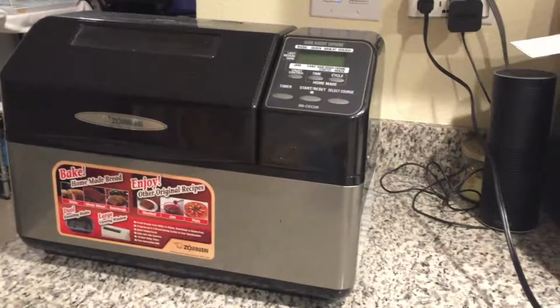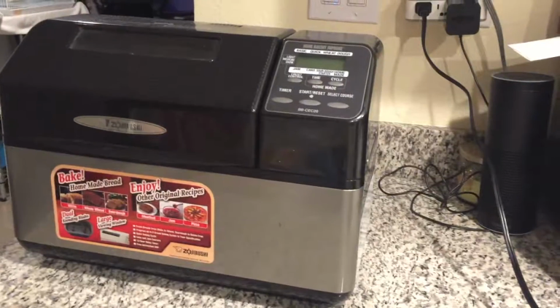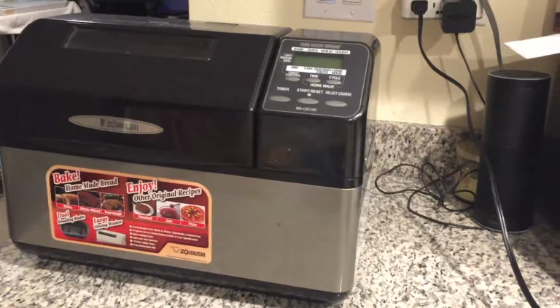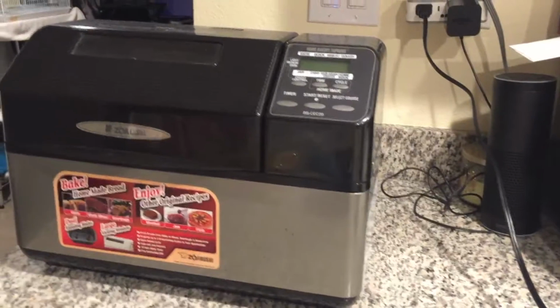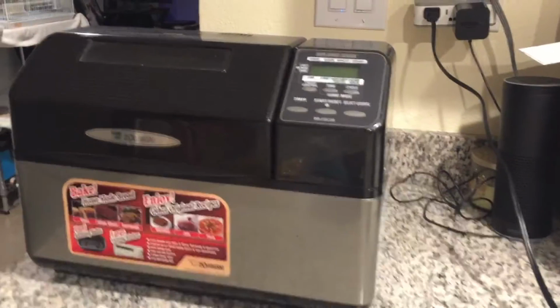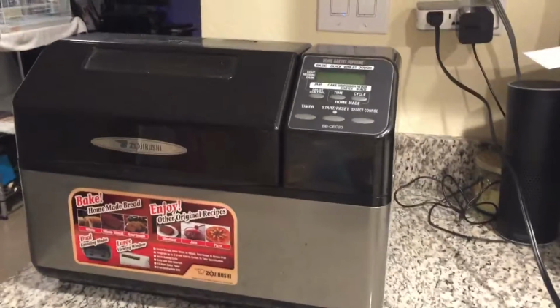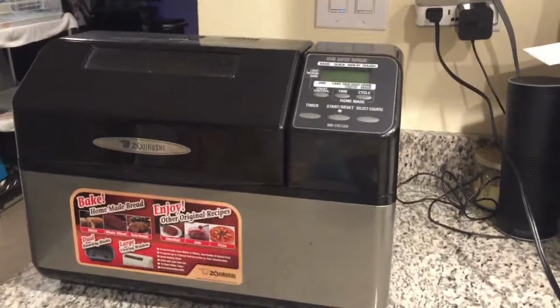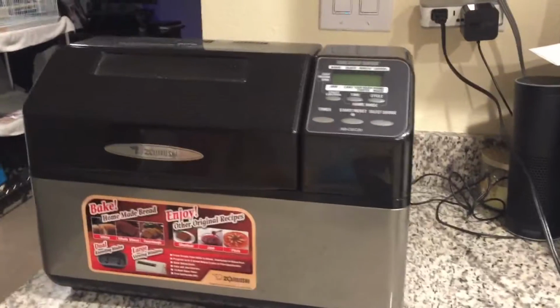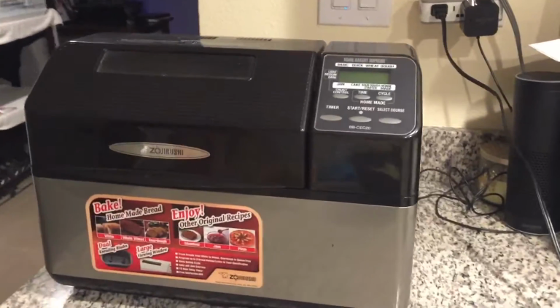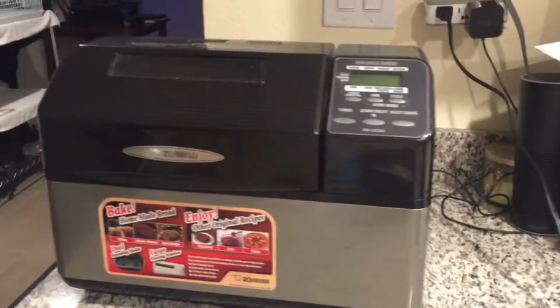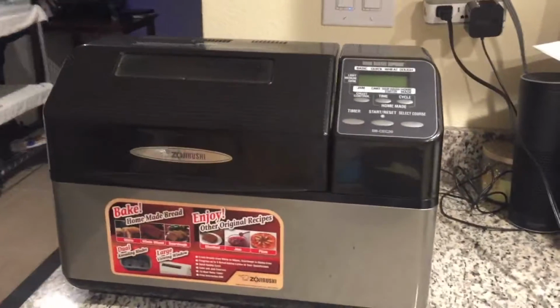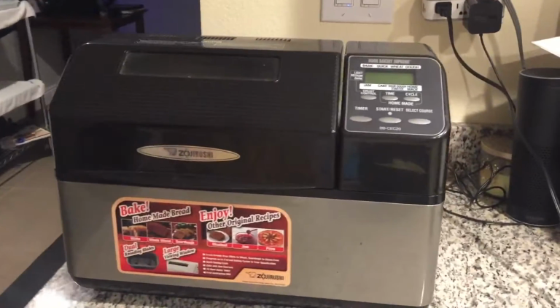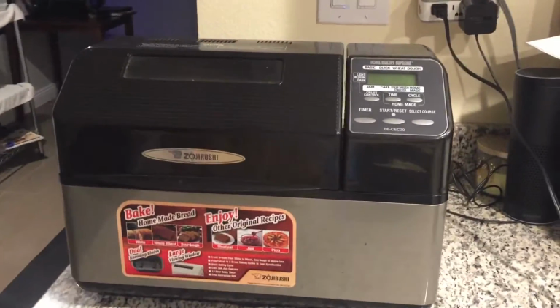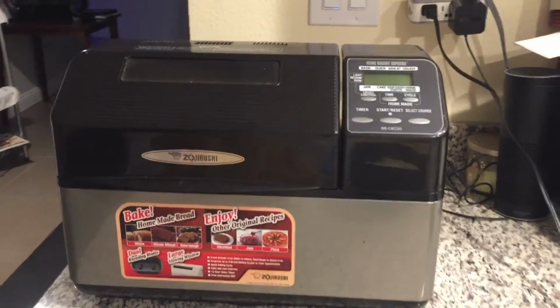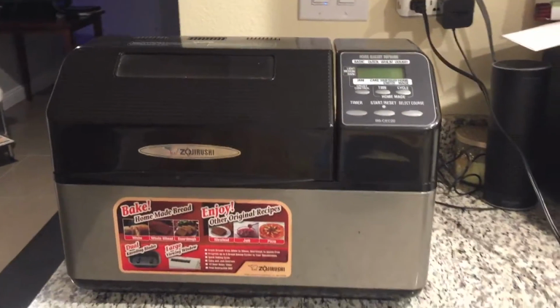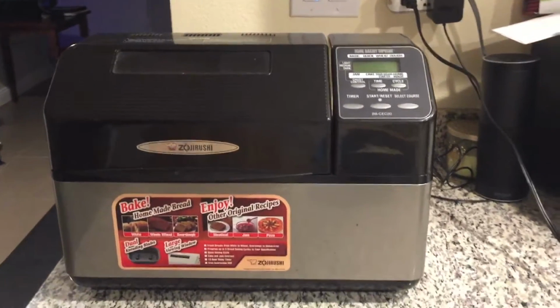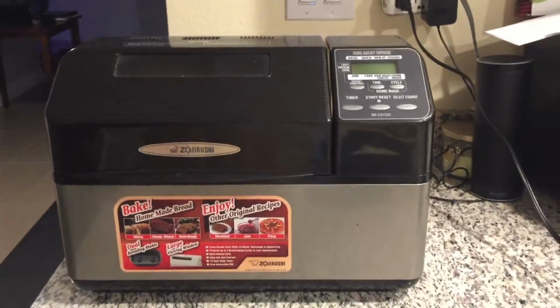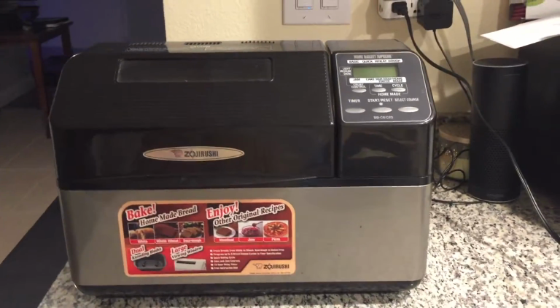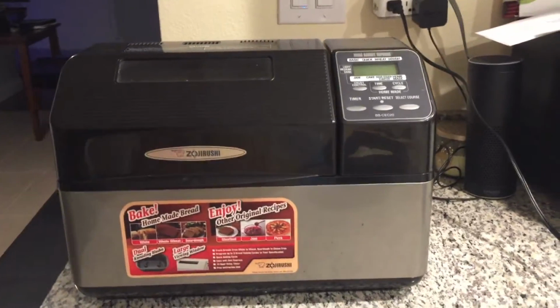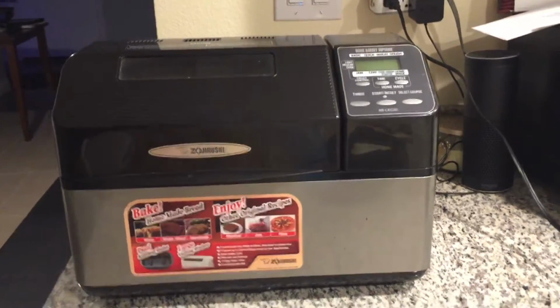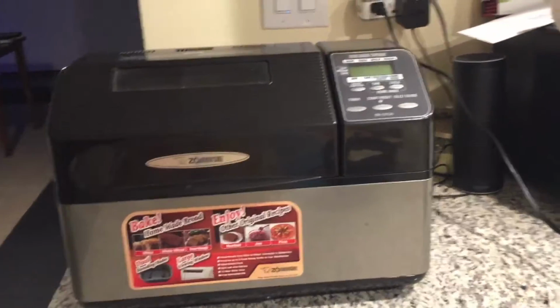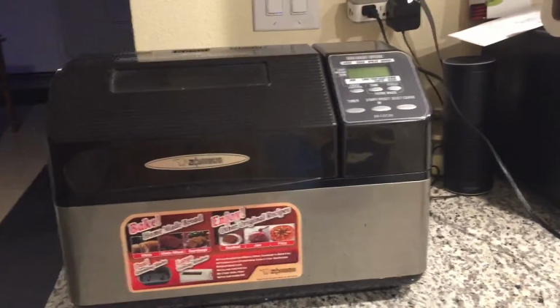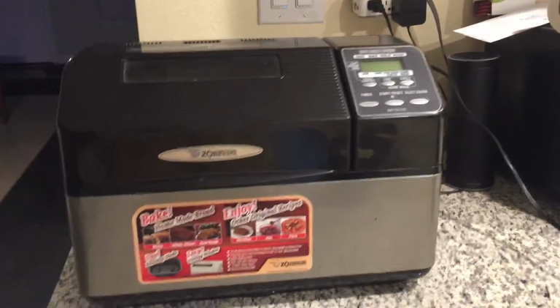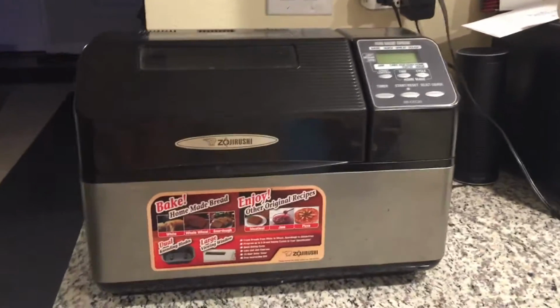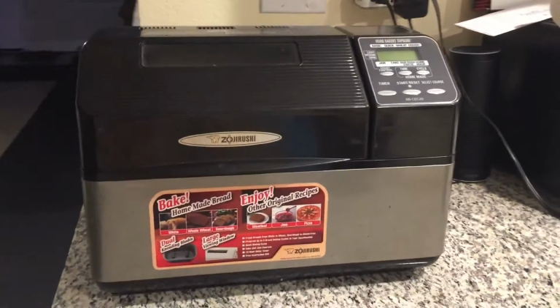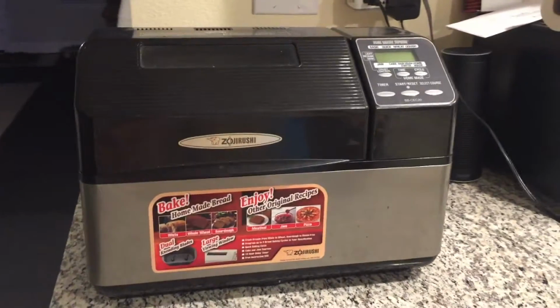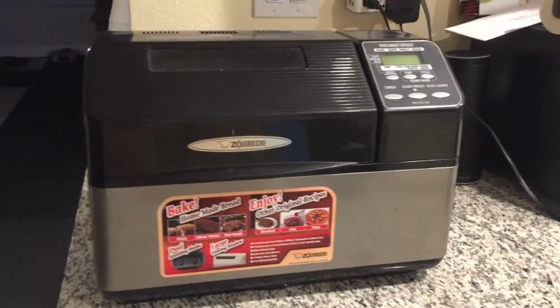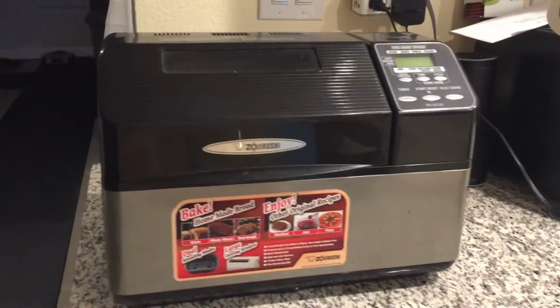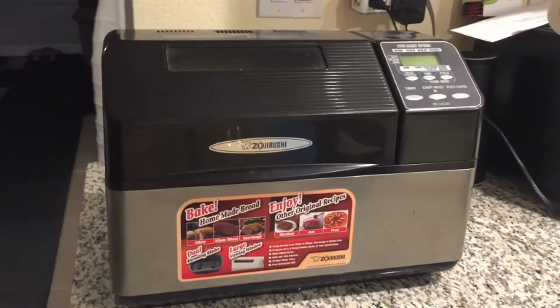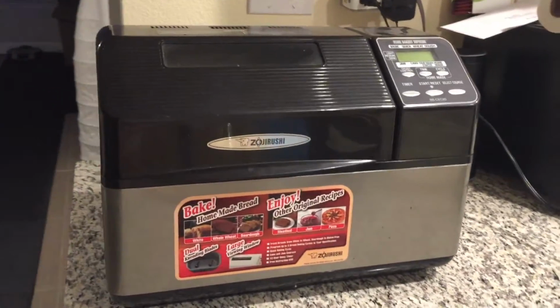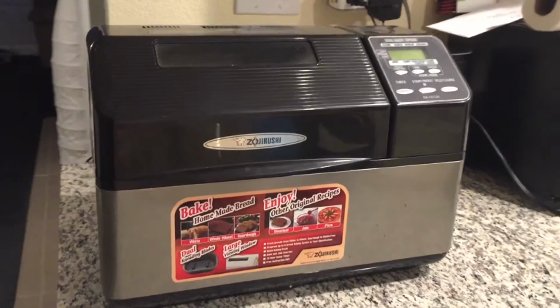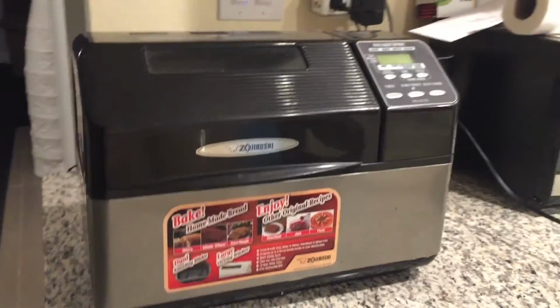I received this bread machine a year ago as a gift and I really like it, so I'm going to show you how I make wheat bread.